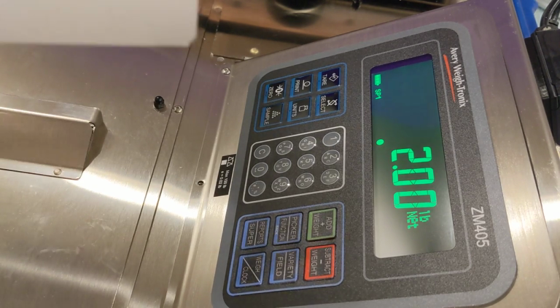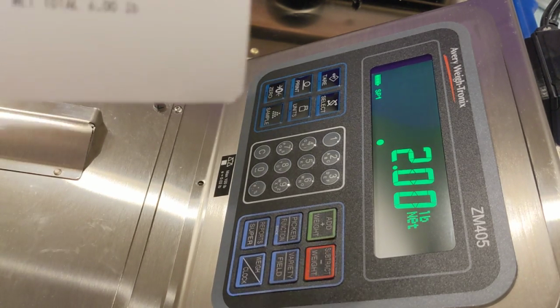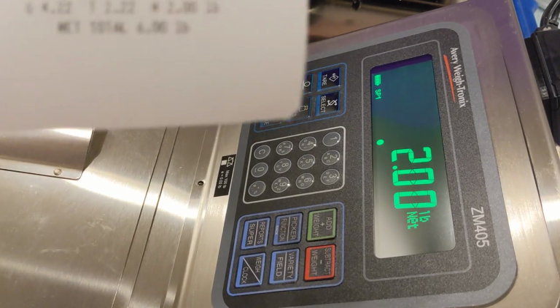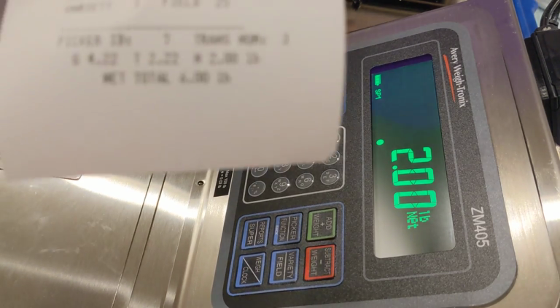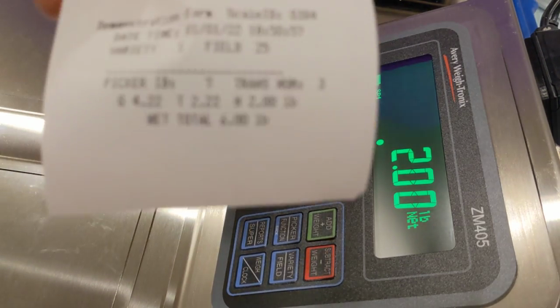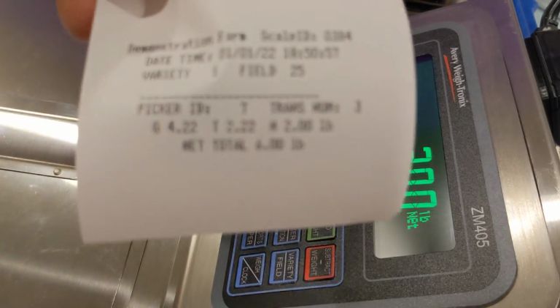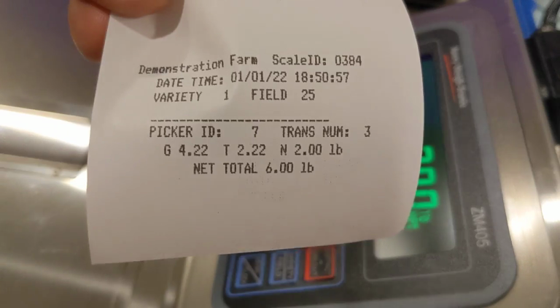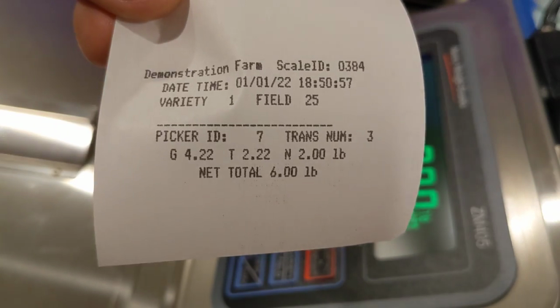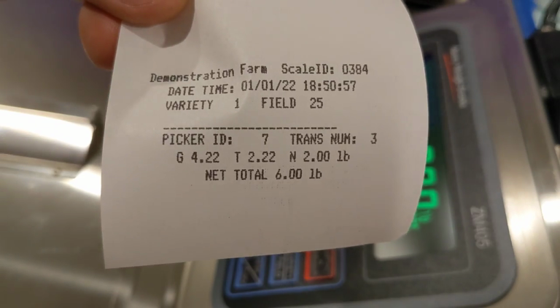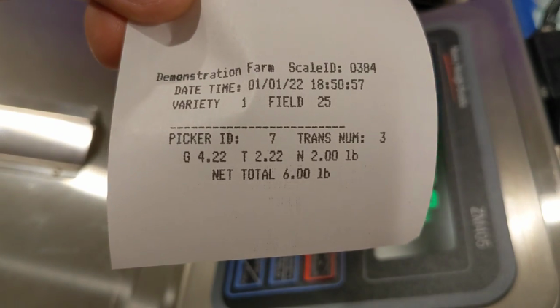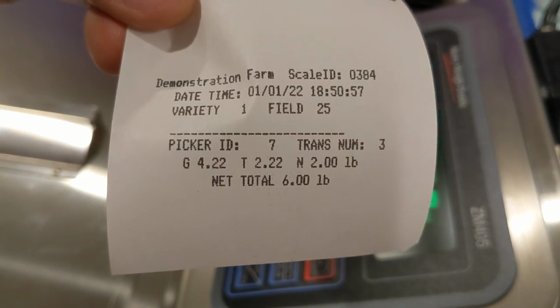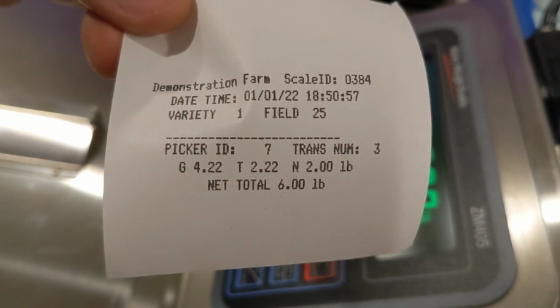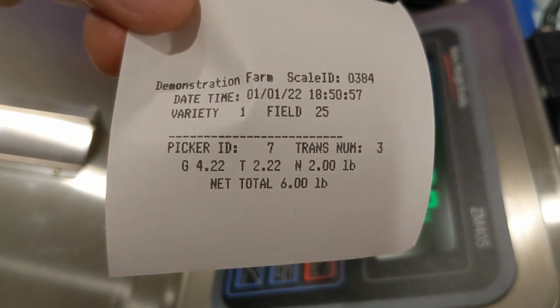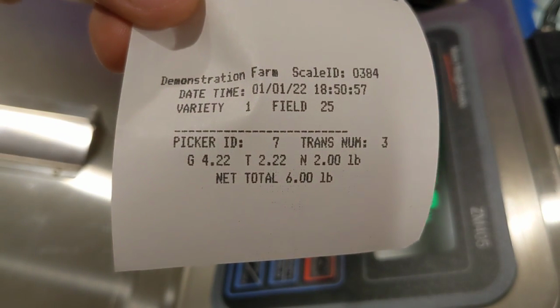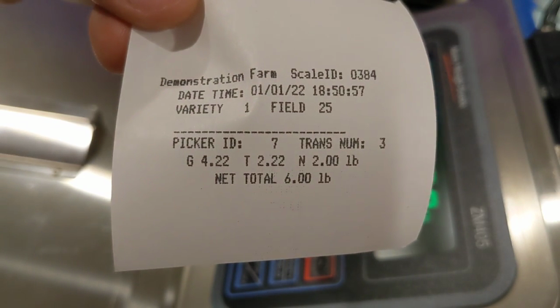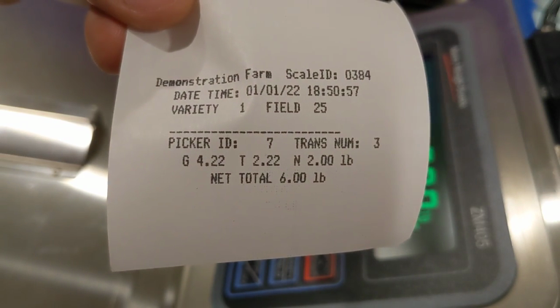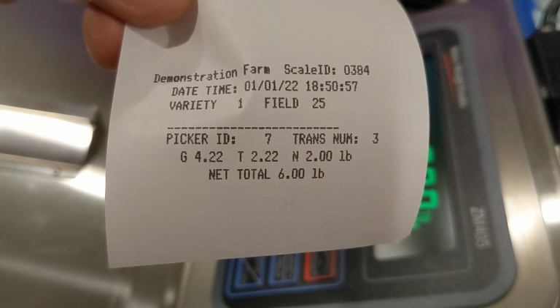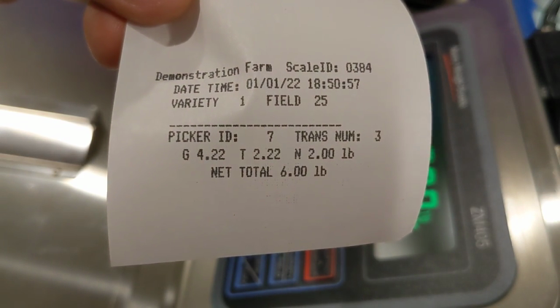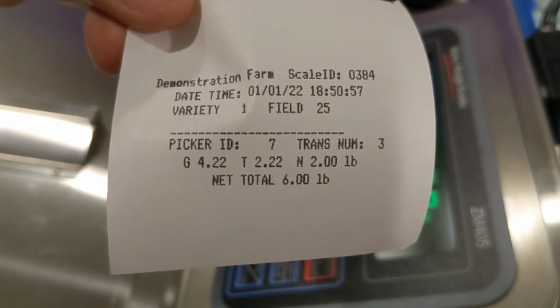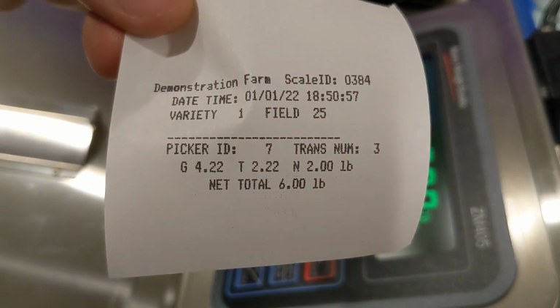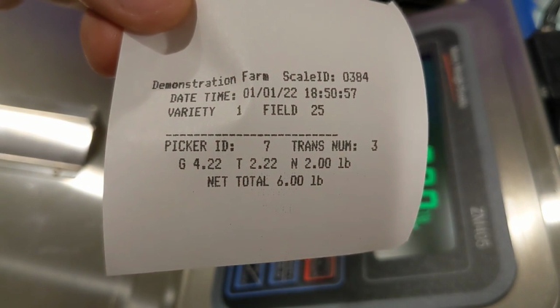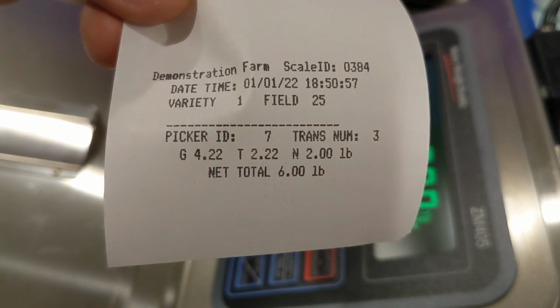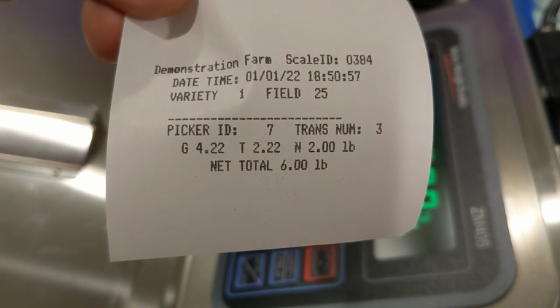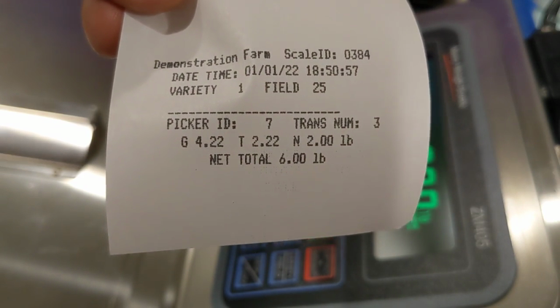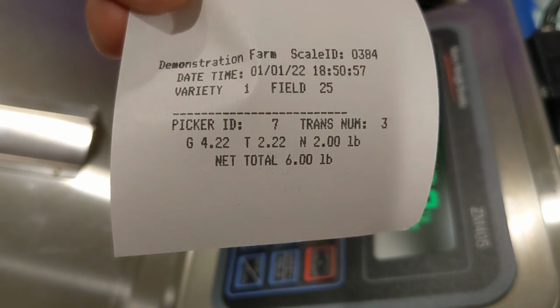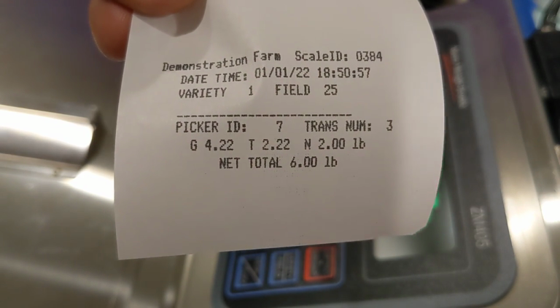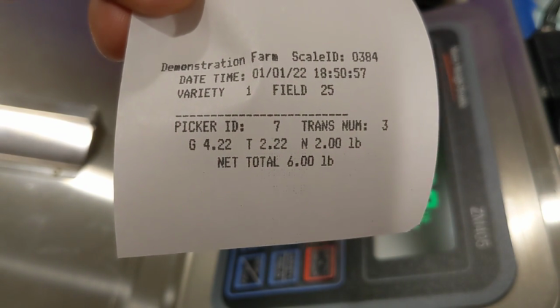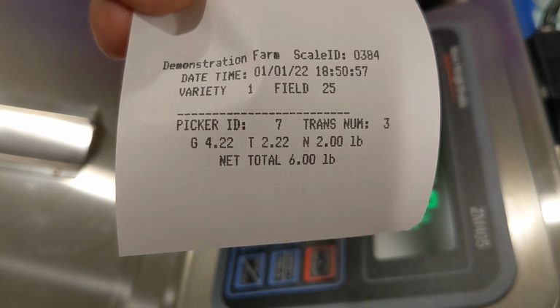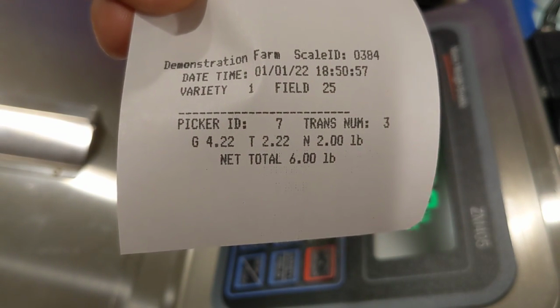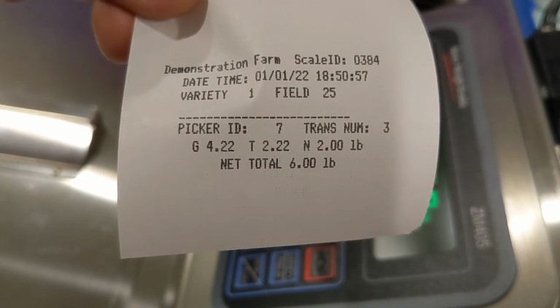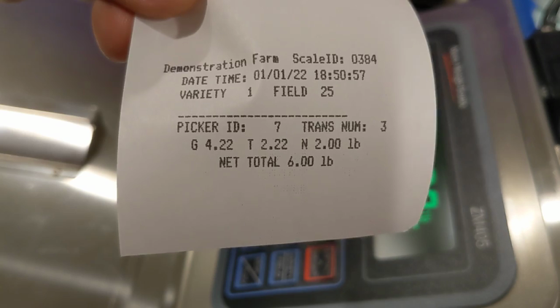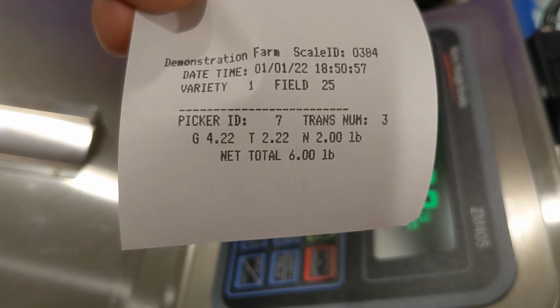You can see that the weight was captured for this picker ID. Thanks for watching.